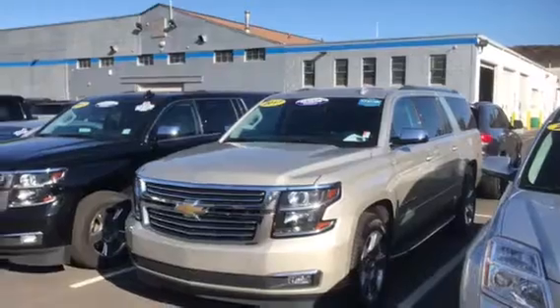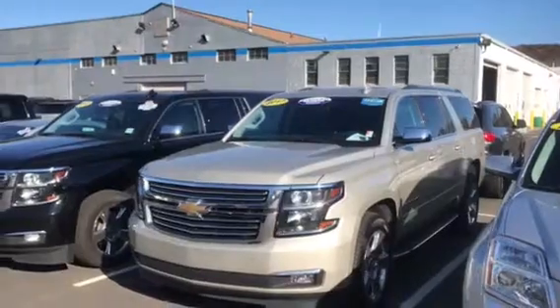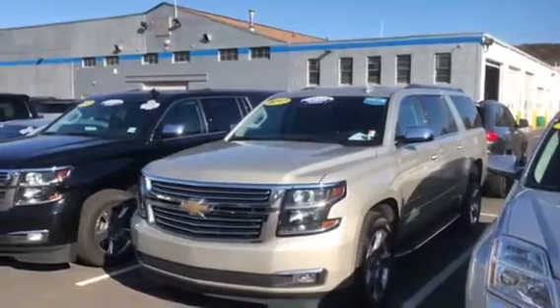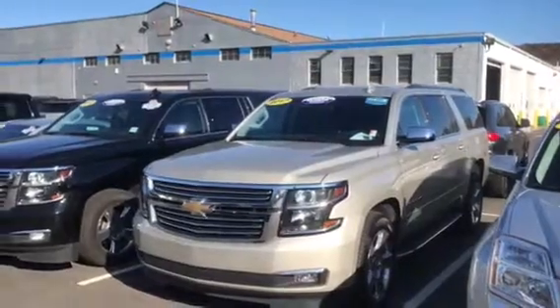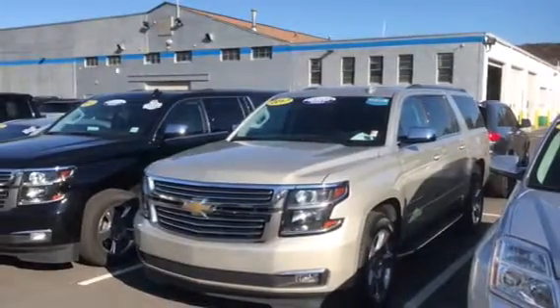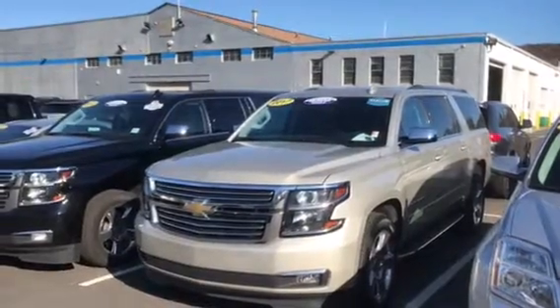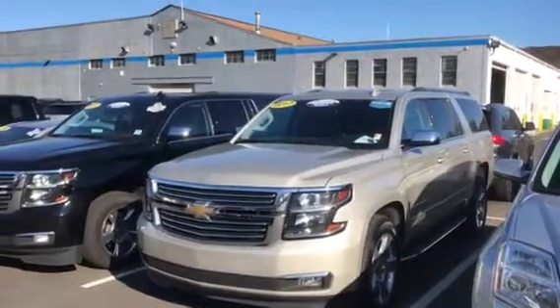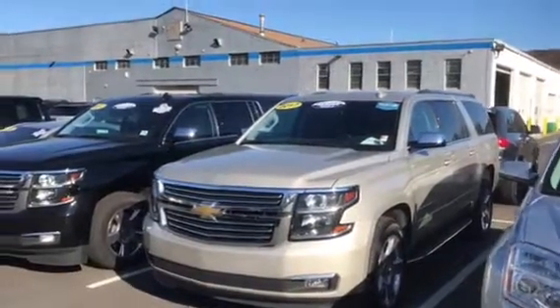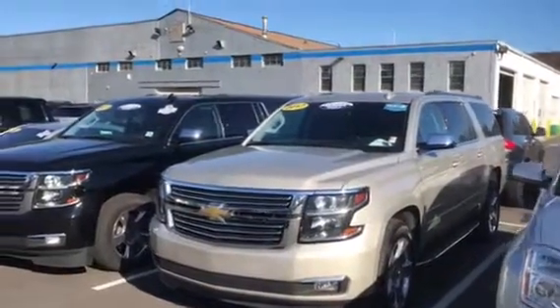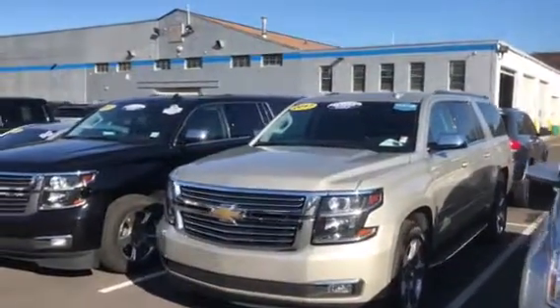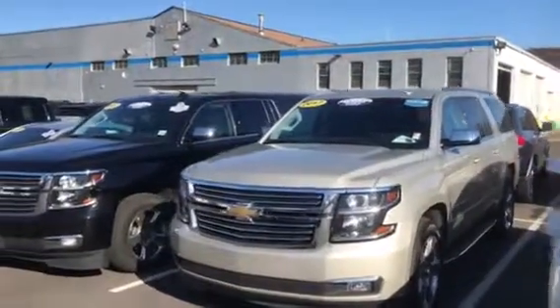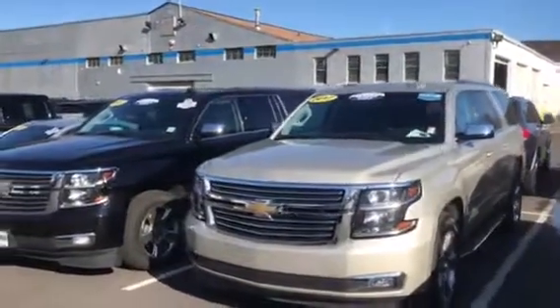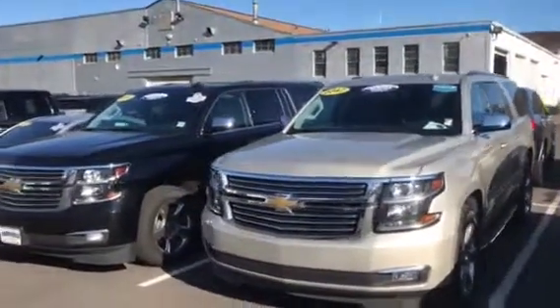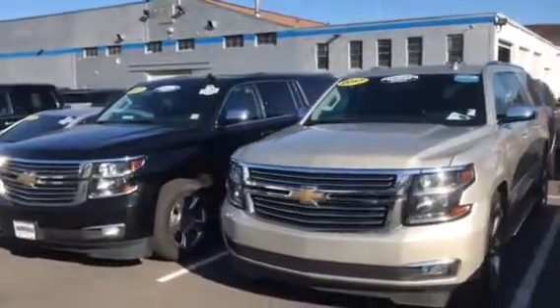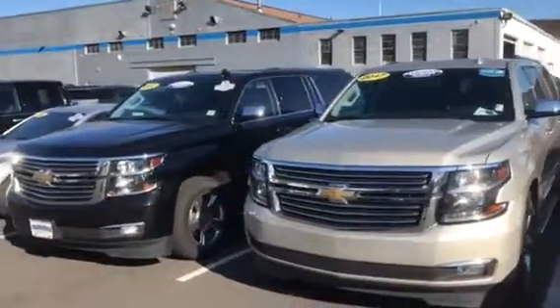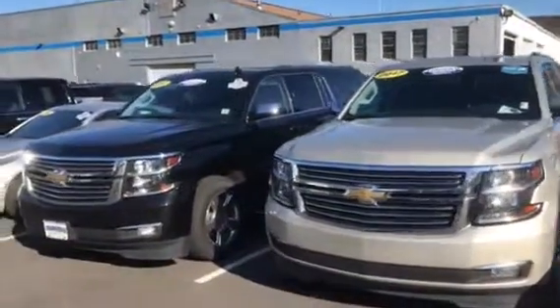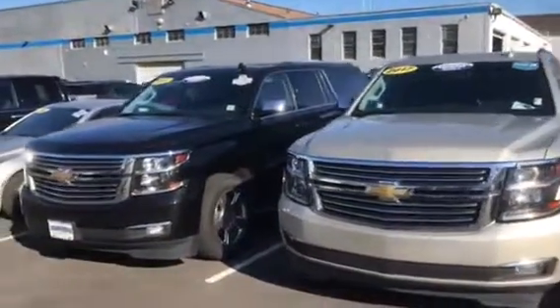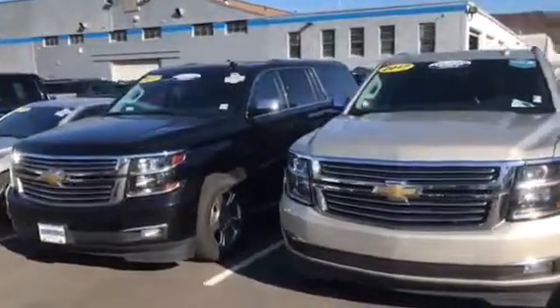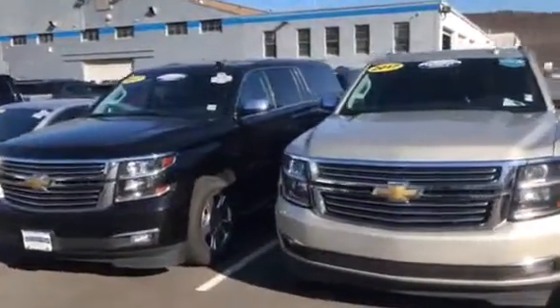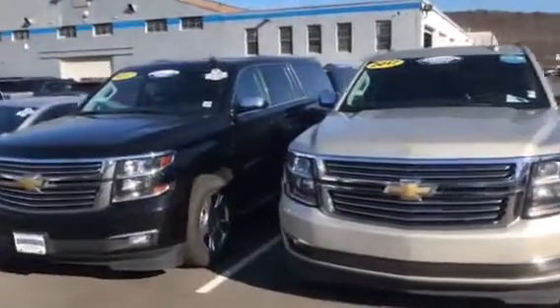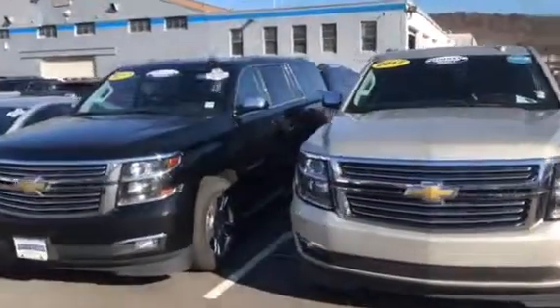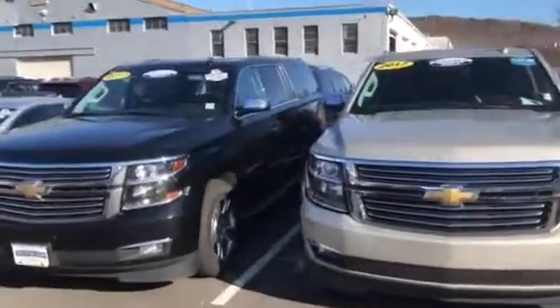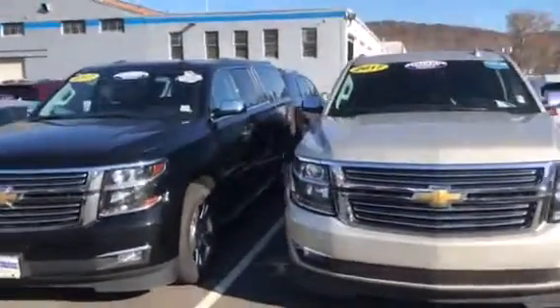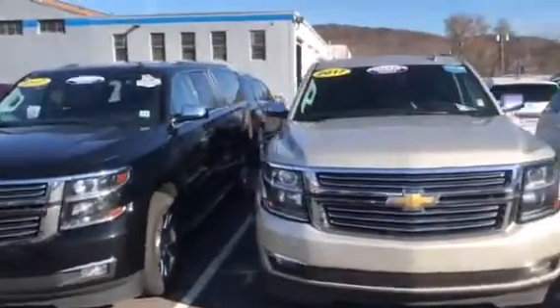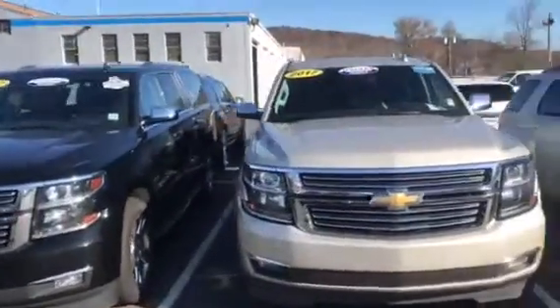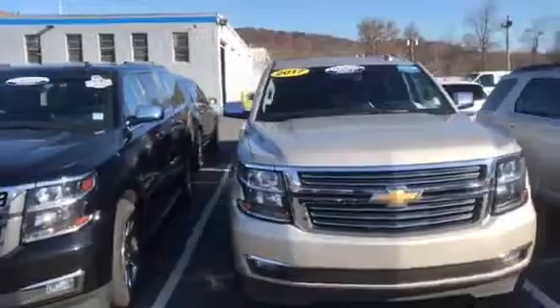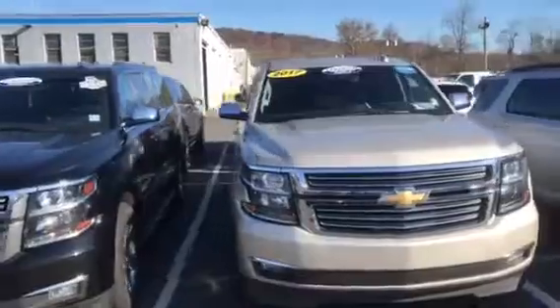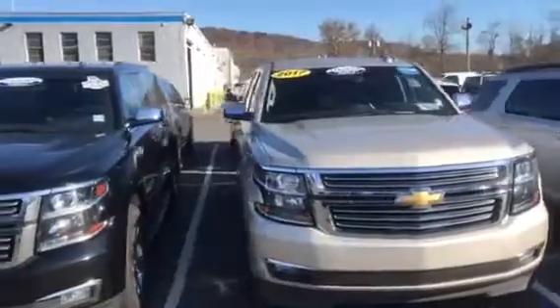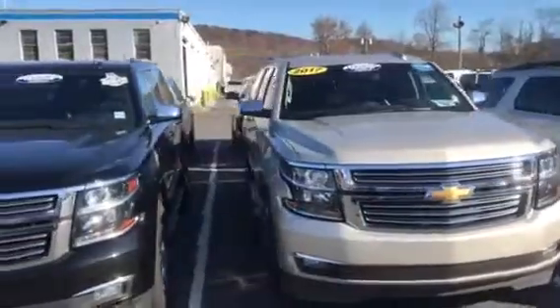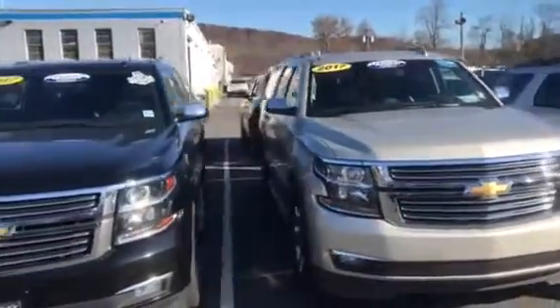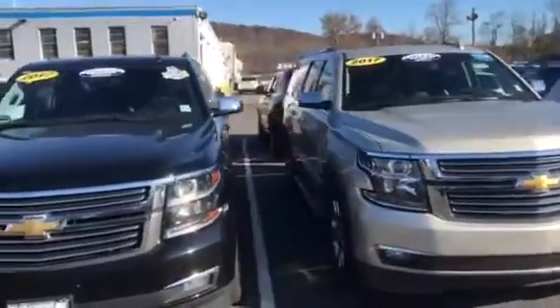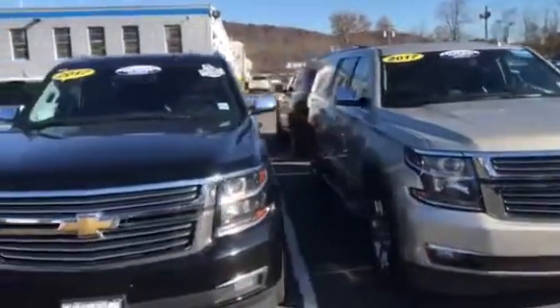Relatively newer vehicles, 2017s and 2016. These are both of the 17s.